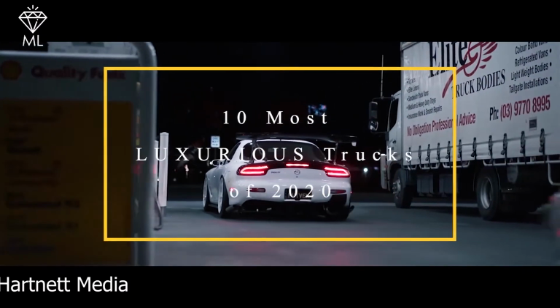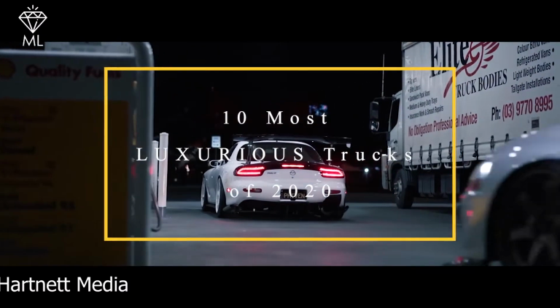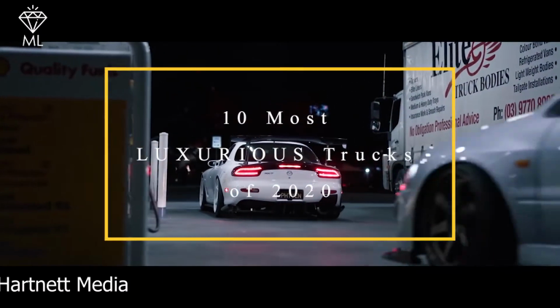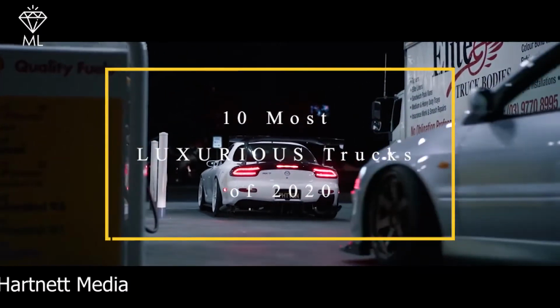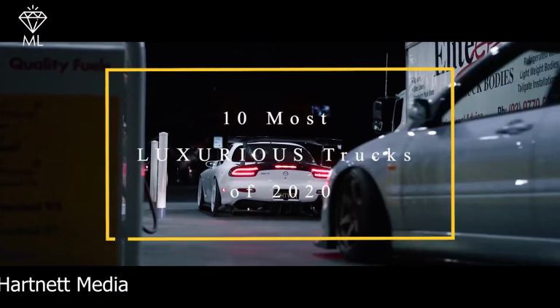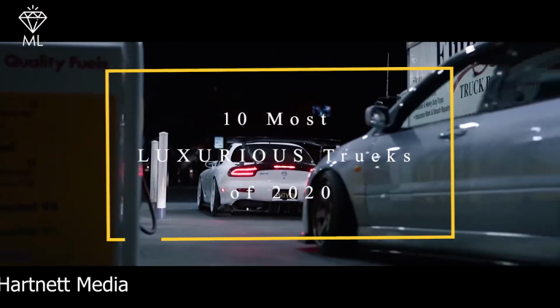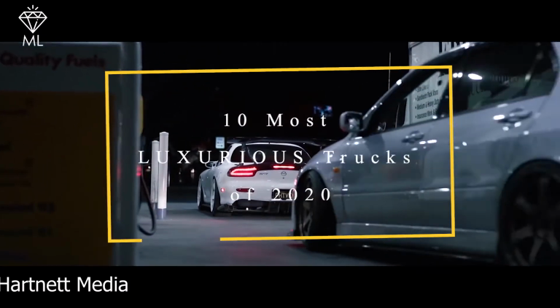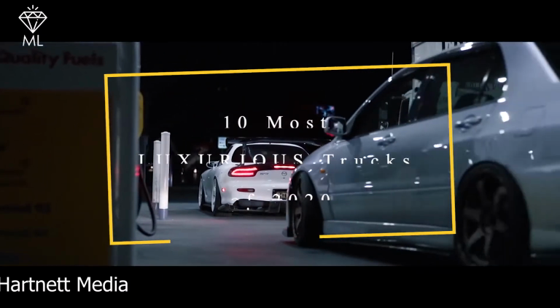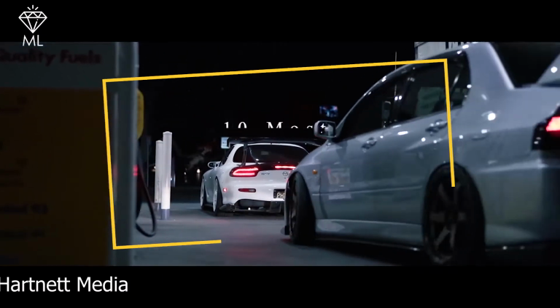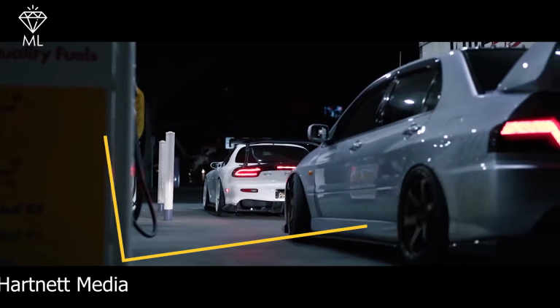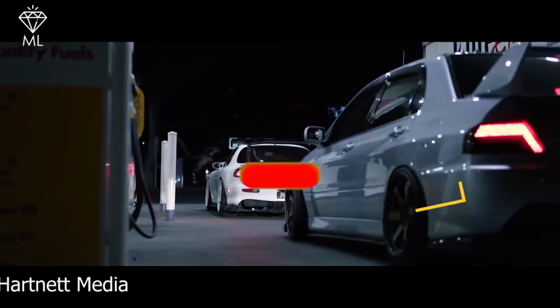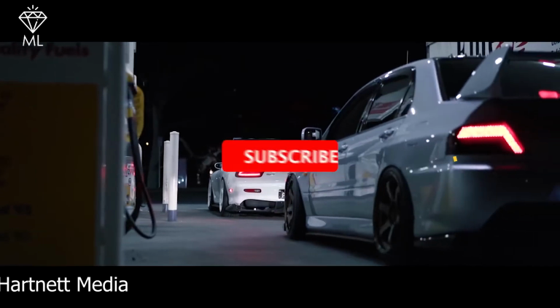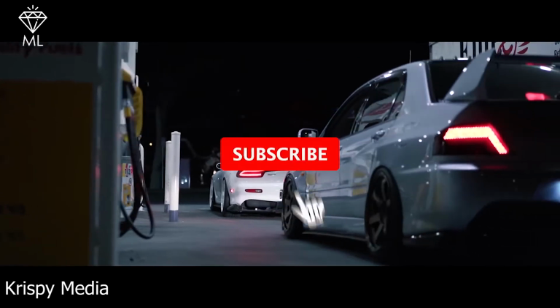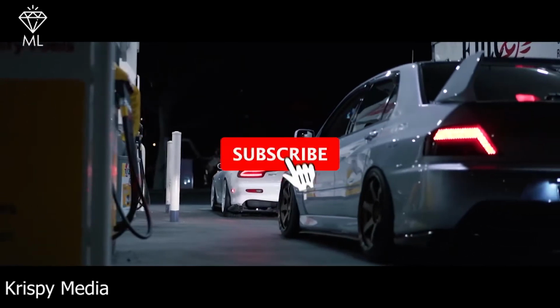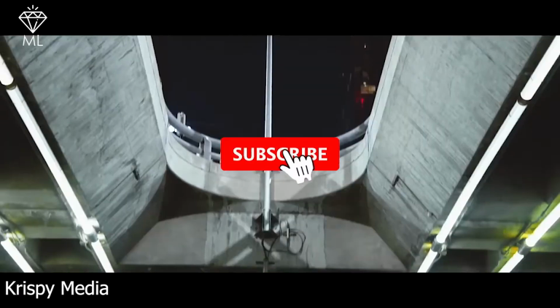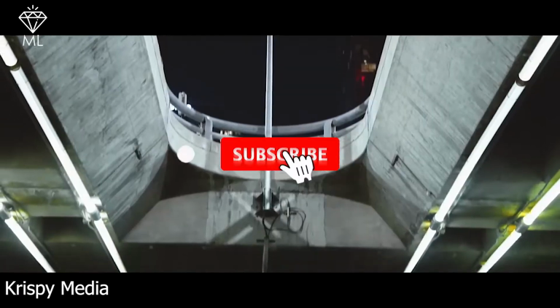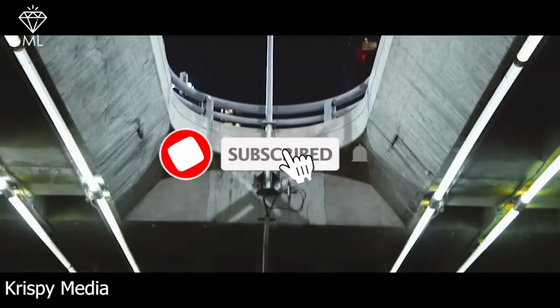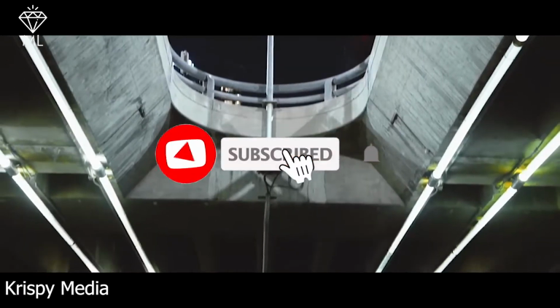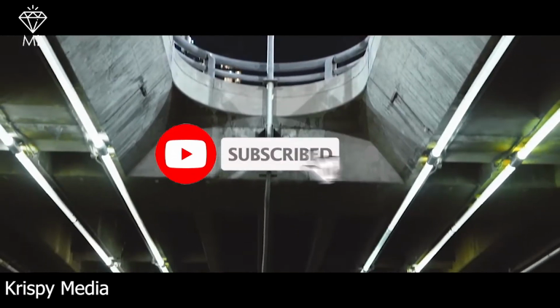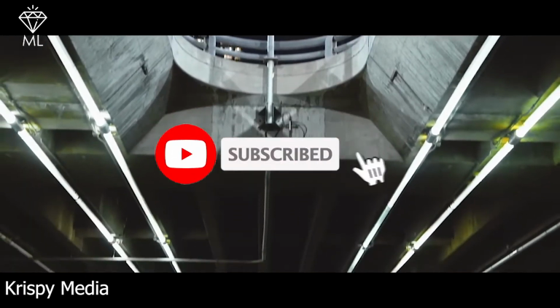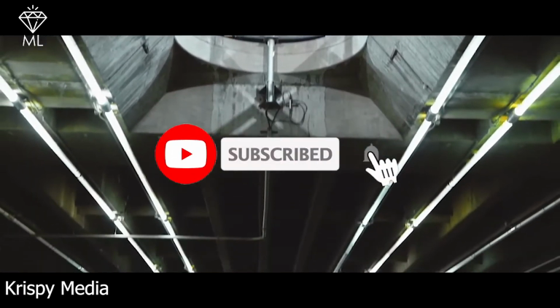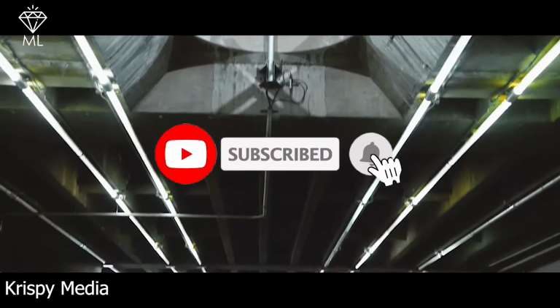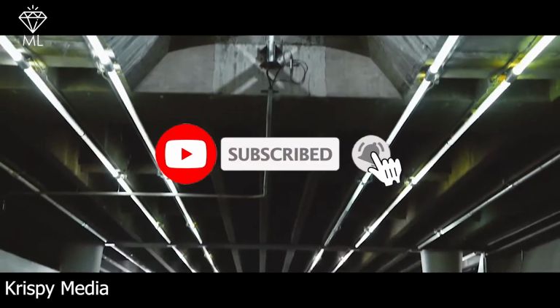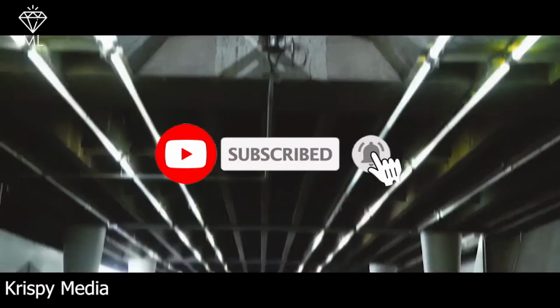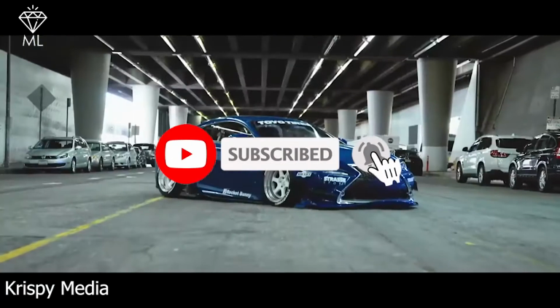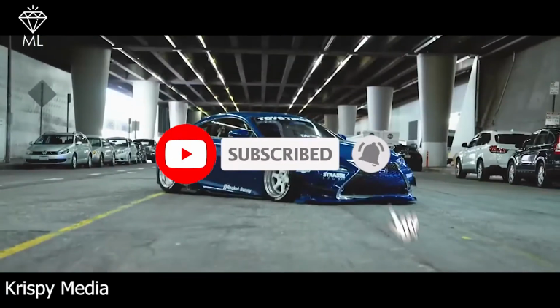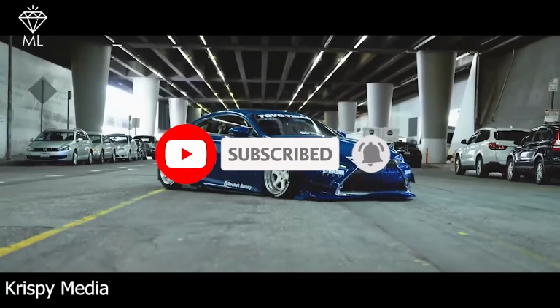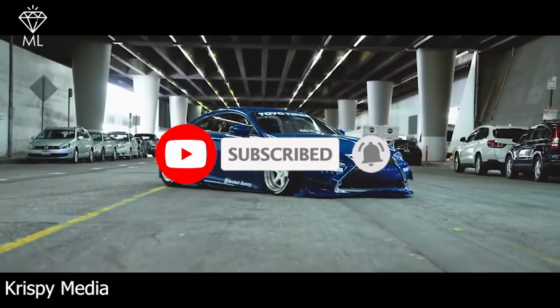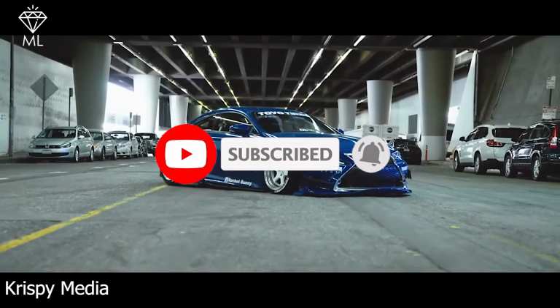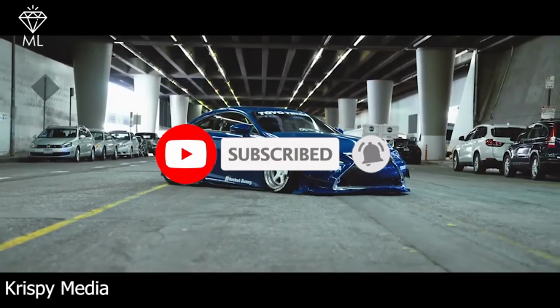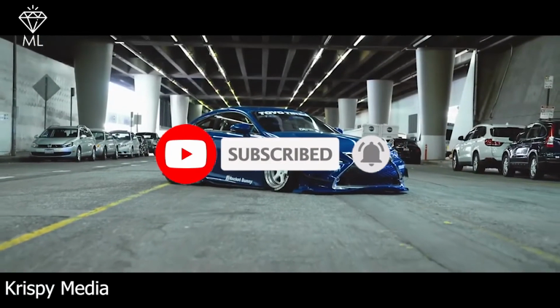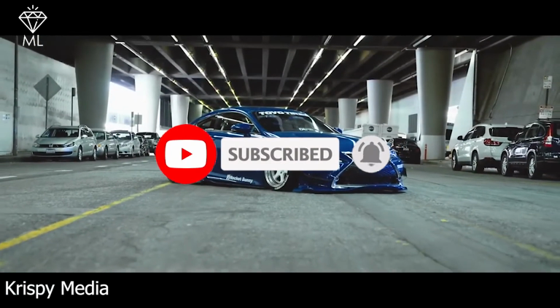Before we get started, make sure you click on the subscribe button and turn on the notification bell for more amazing videos.